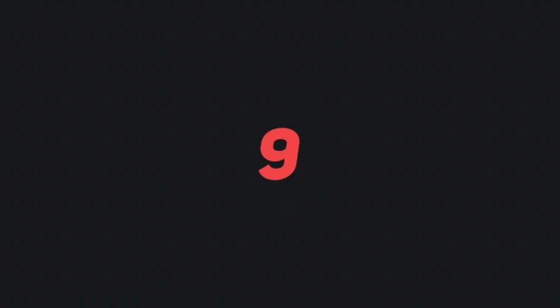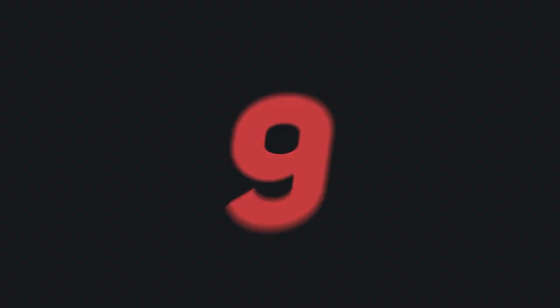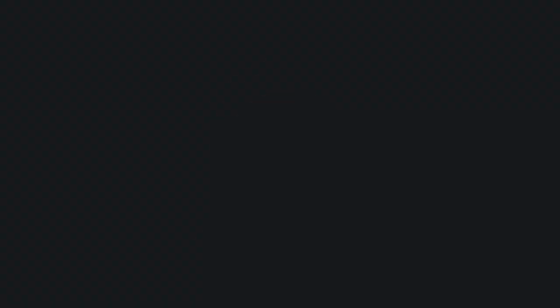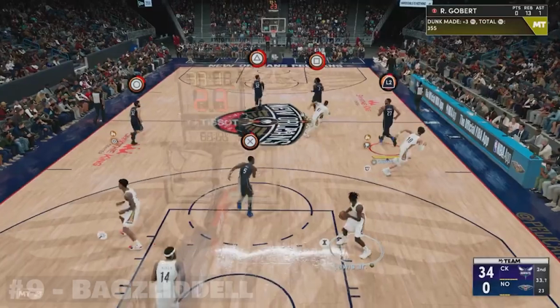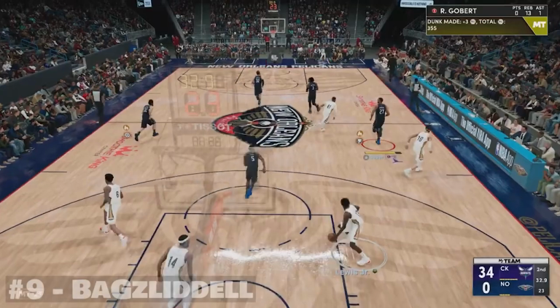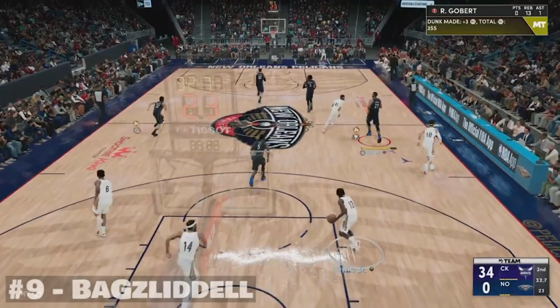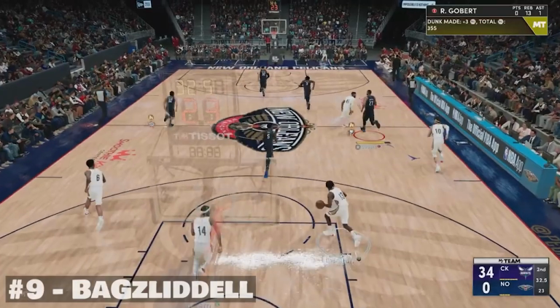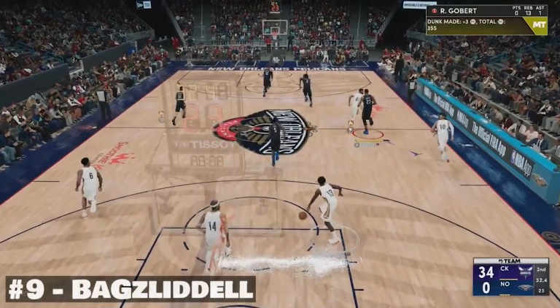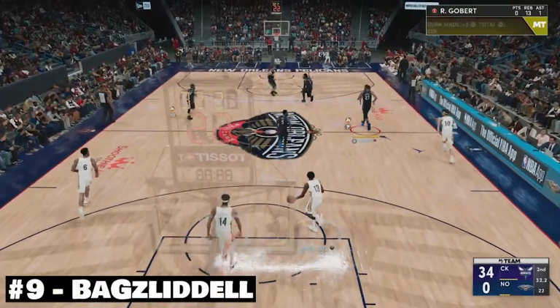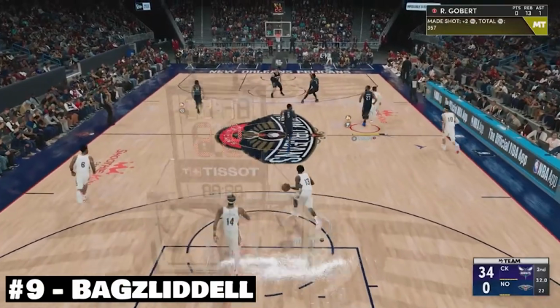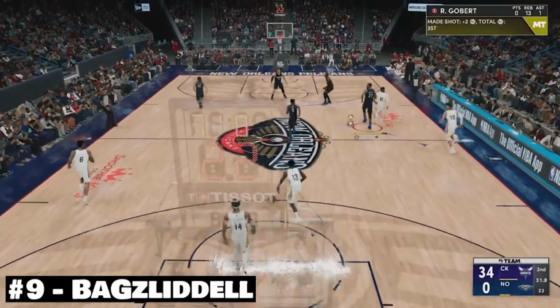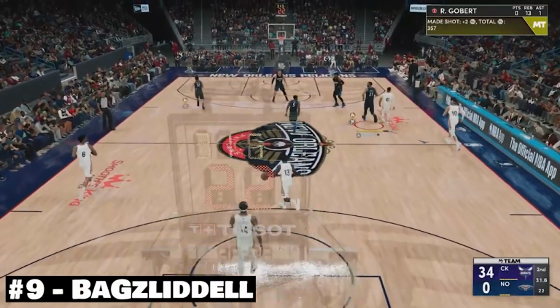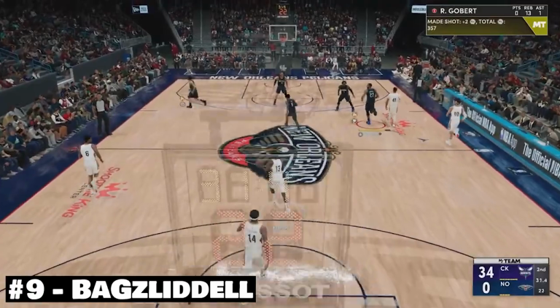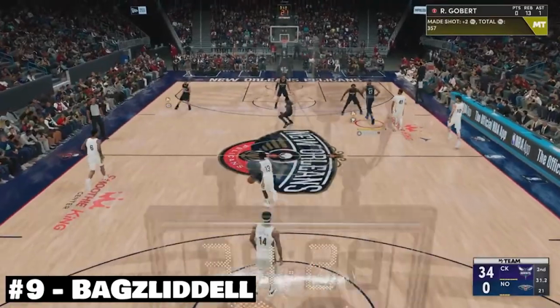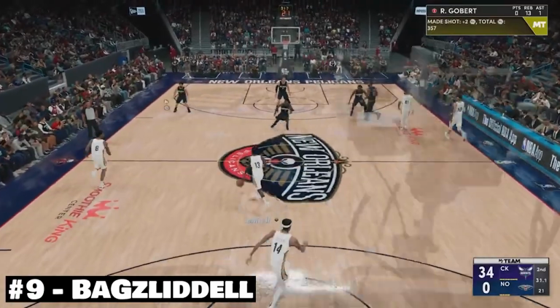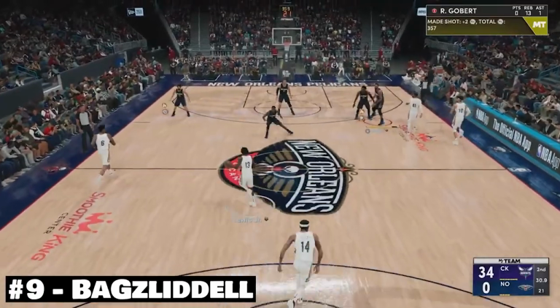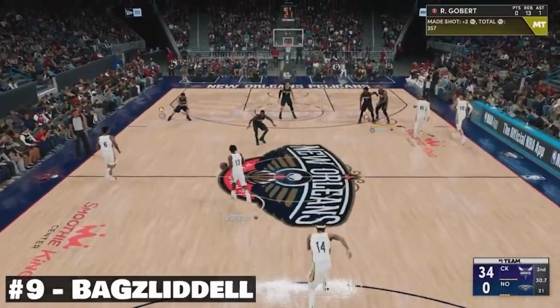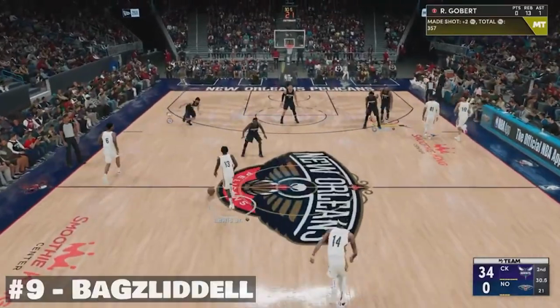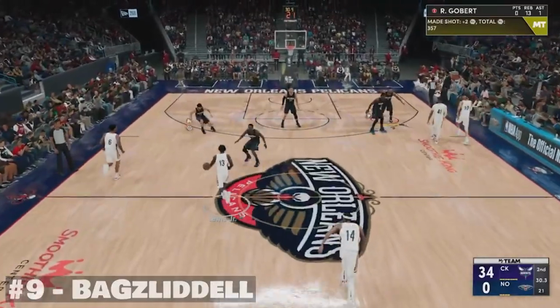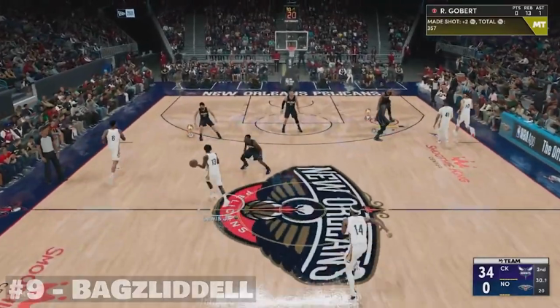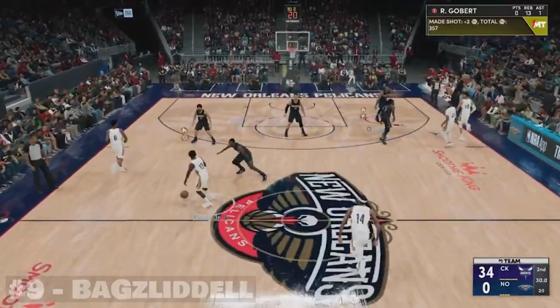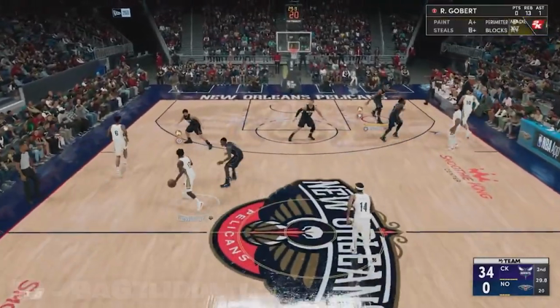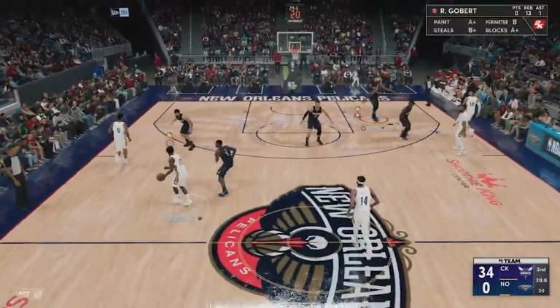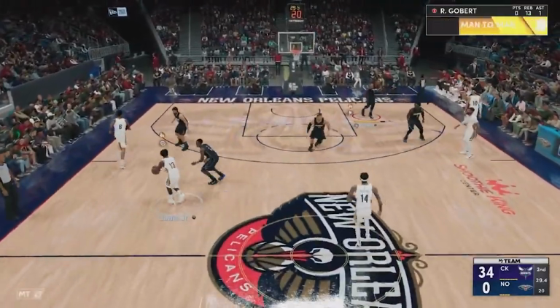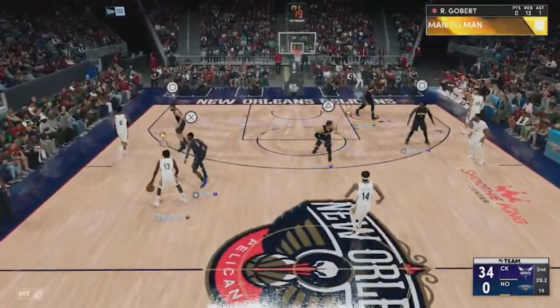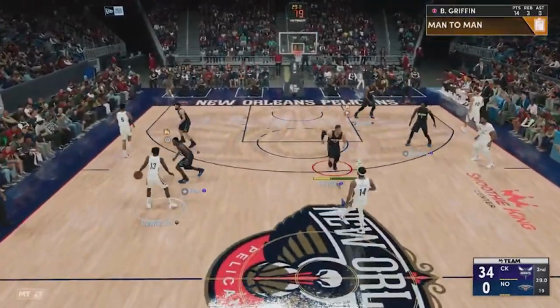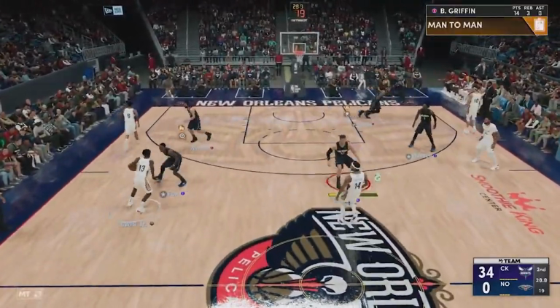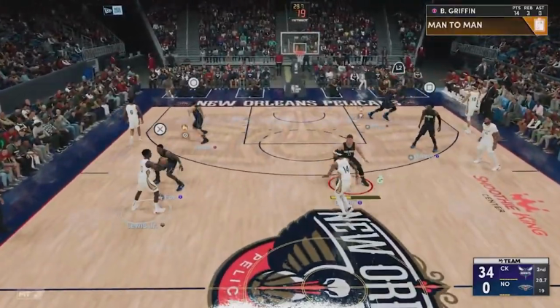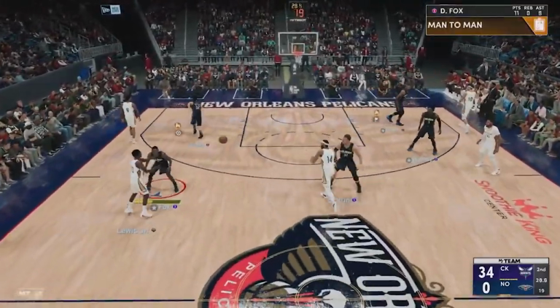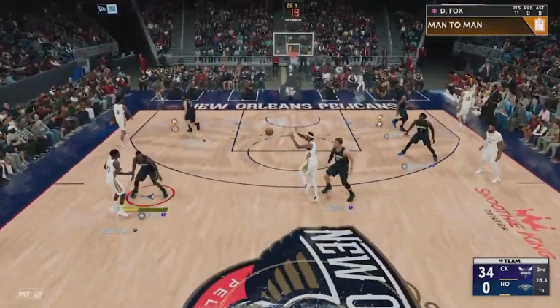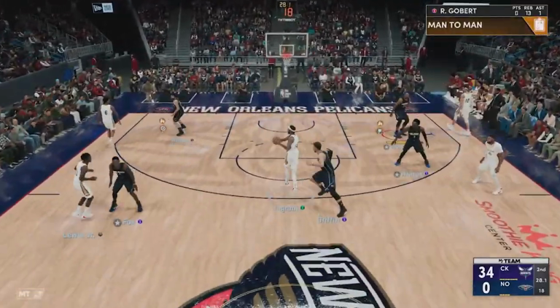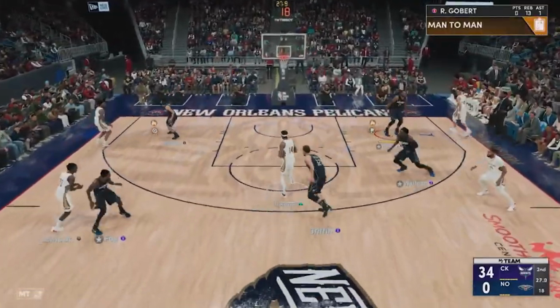Here at number 9, we have Bags Liddell coming with a fantastic defensive play with Rudy Gobert.